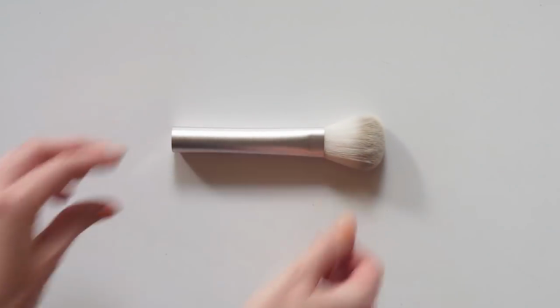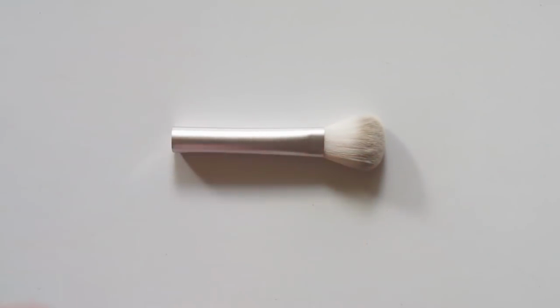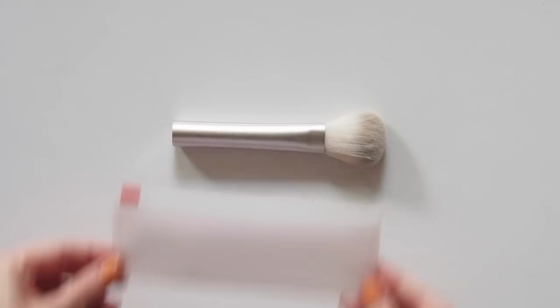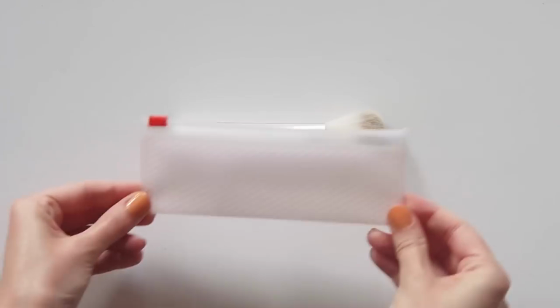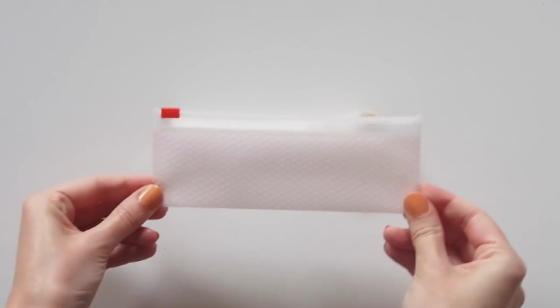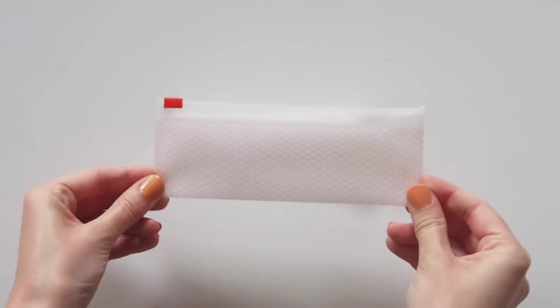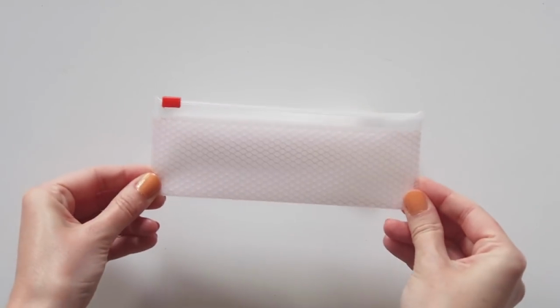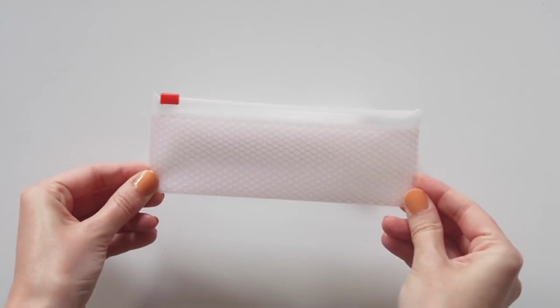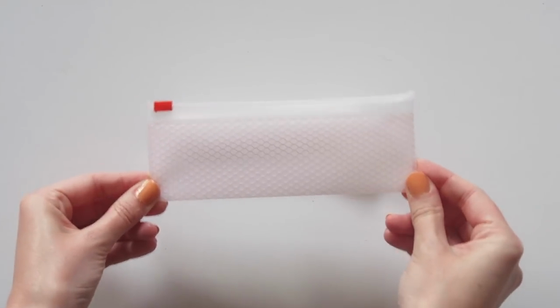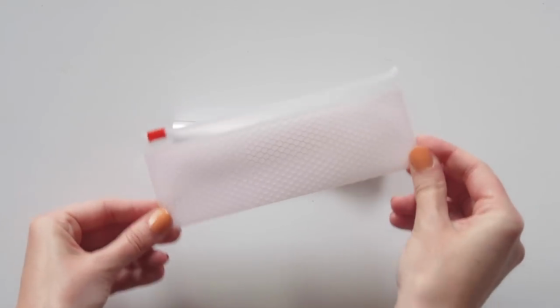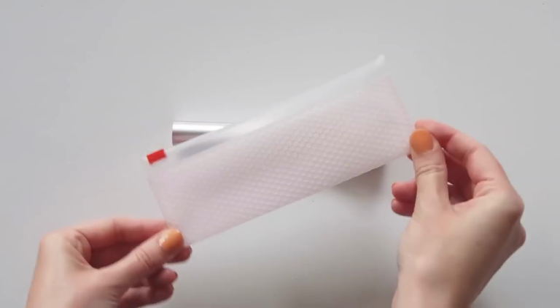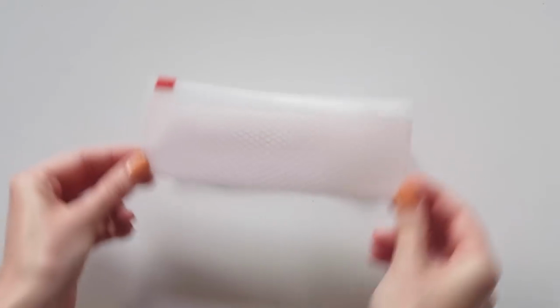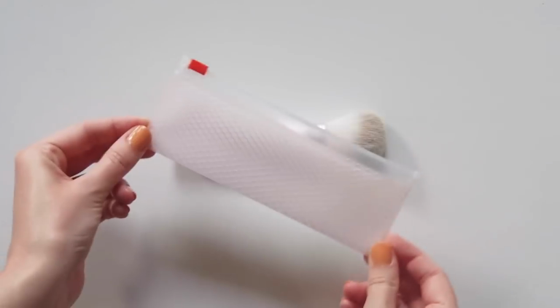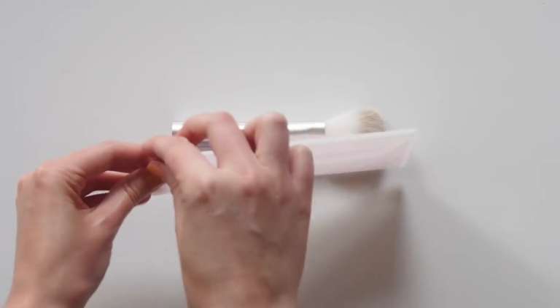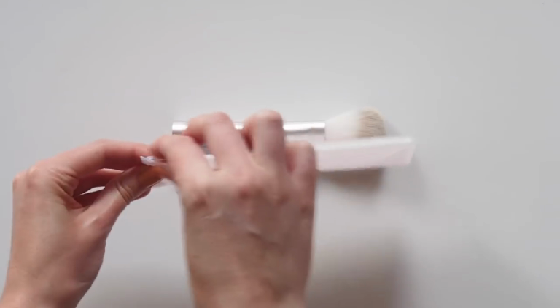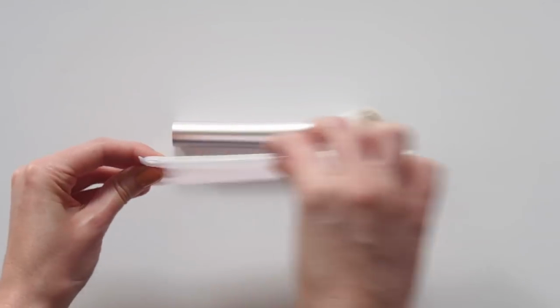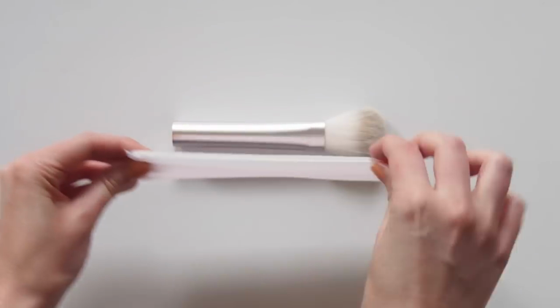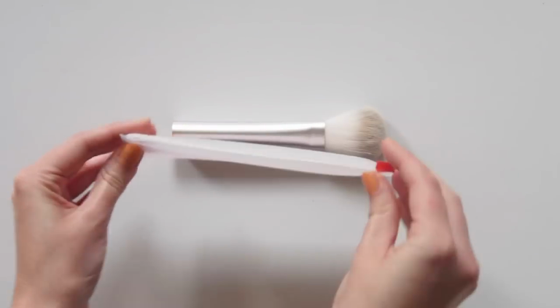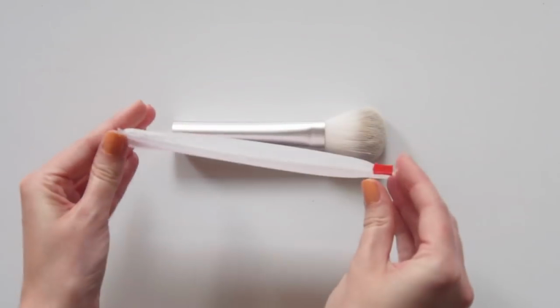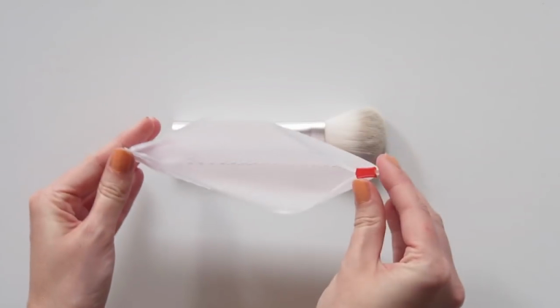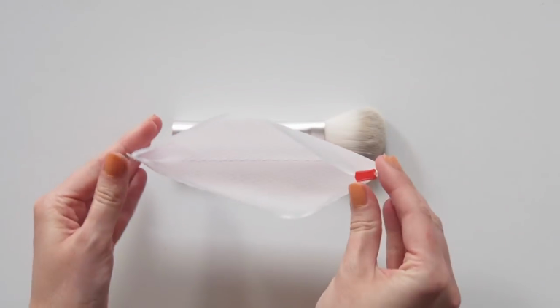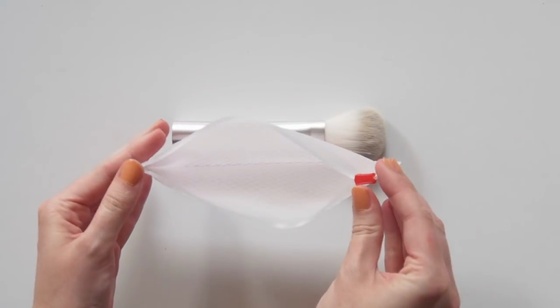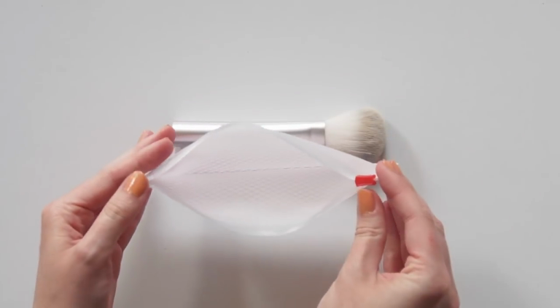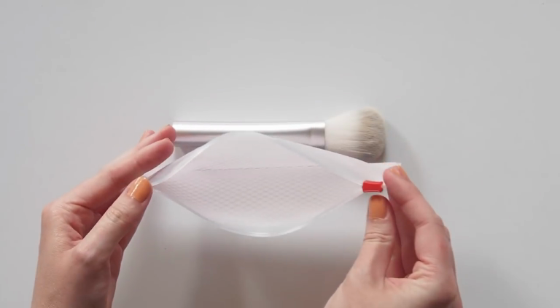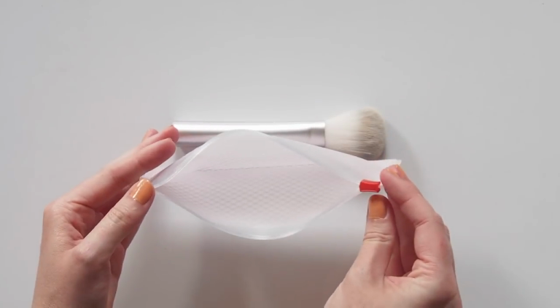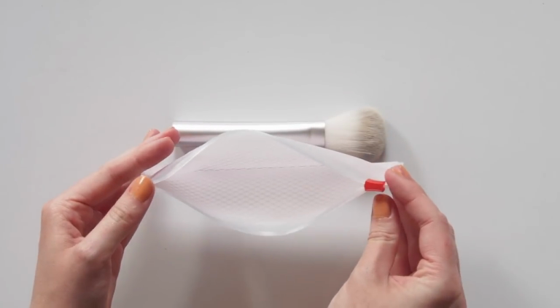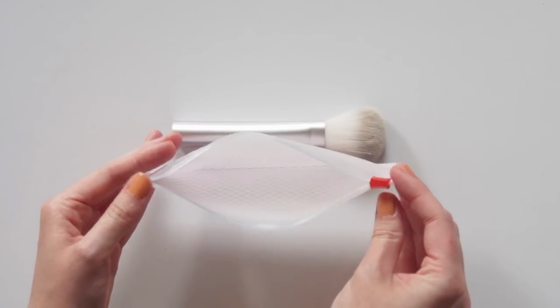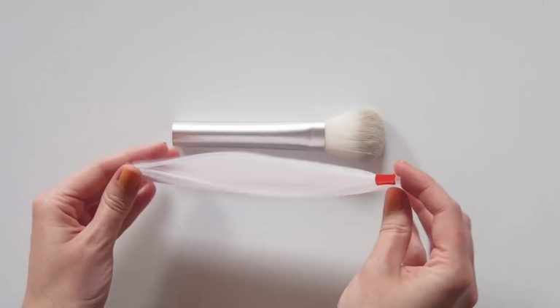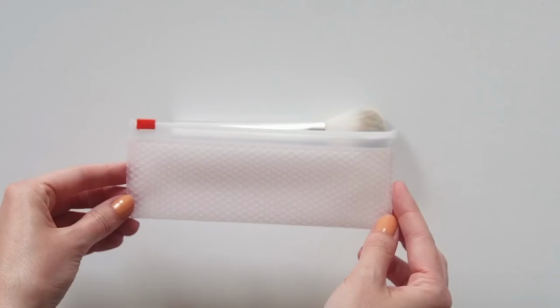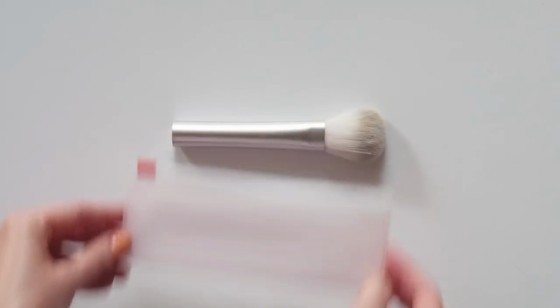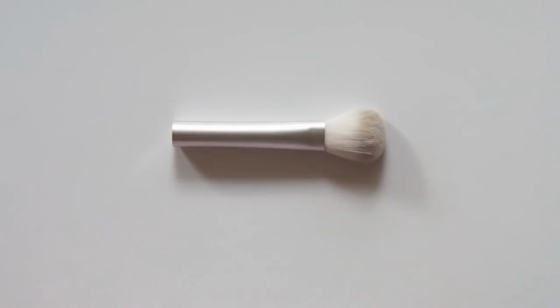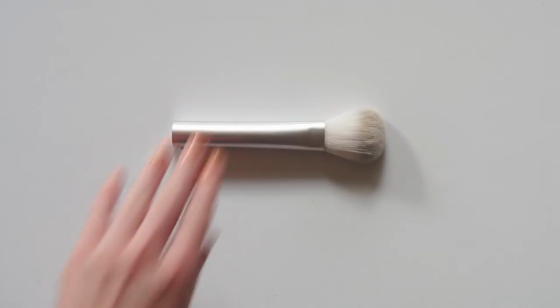And speaking of multitasking, the tiny pouch it comes in is crying out for some cotton buds, eye pencils or any travel makeup bits. Bonus!